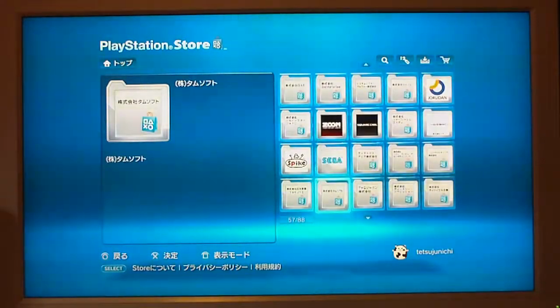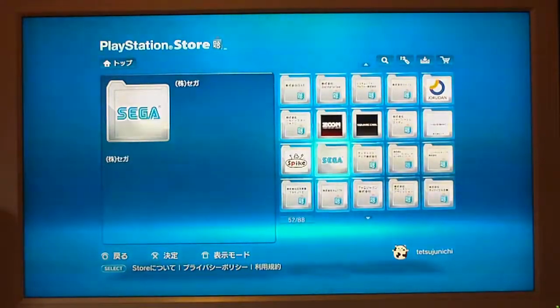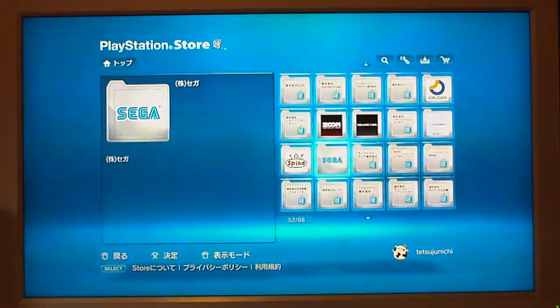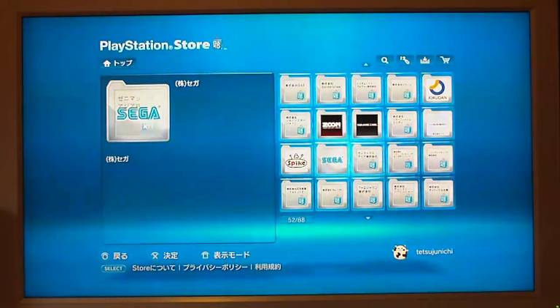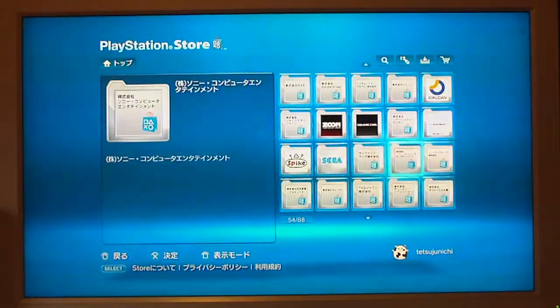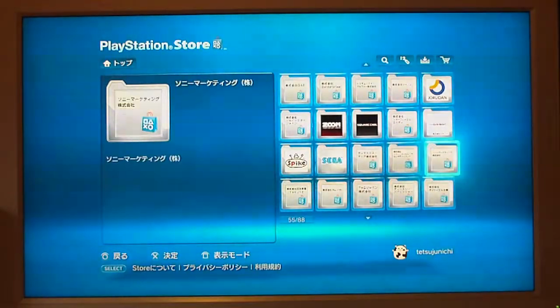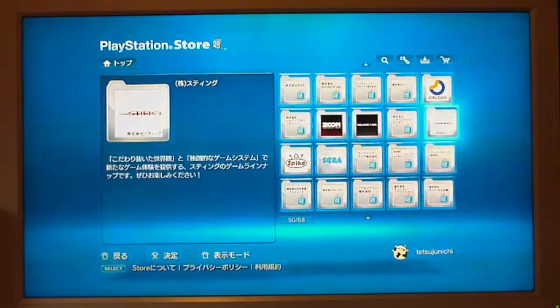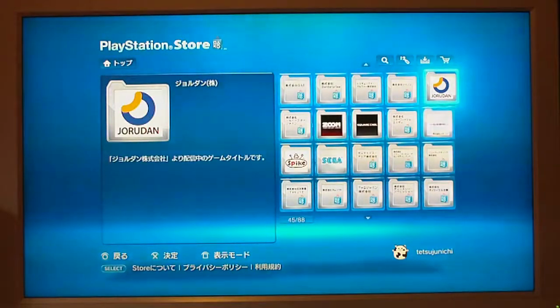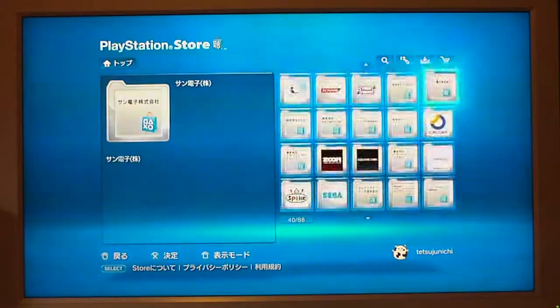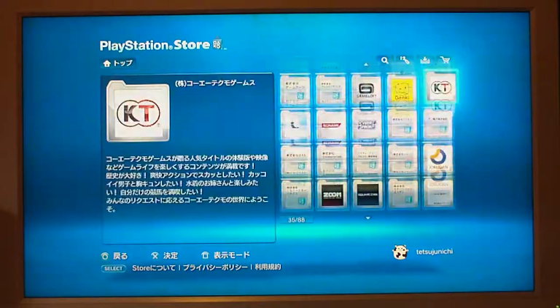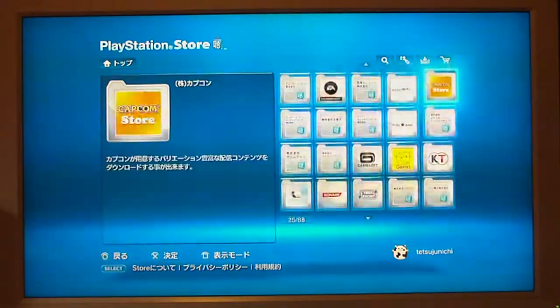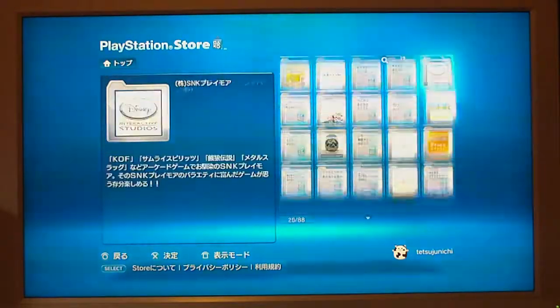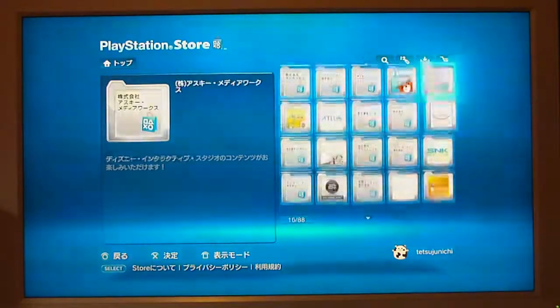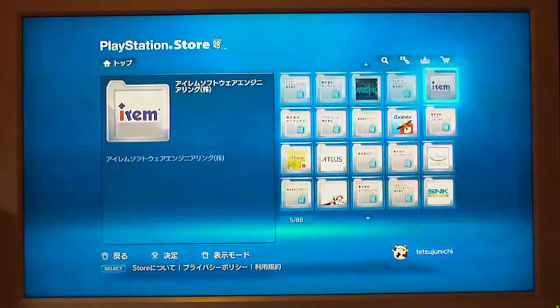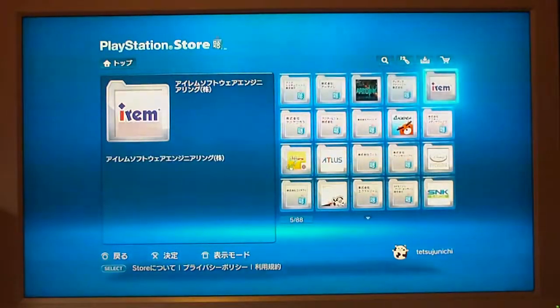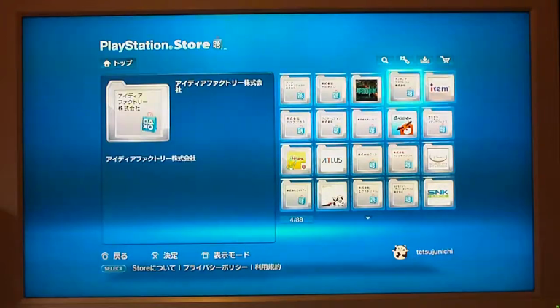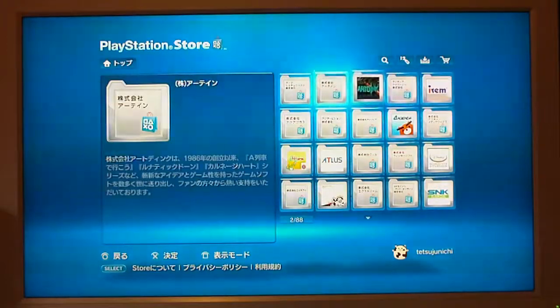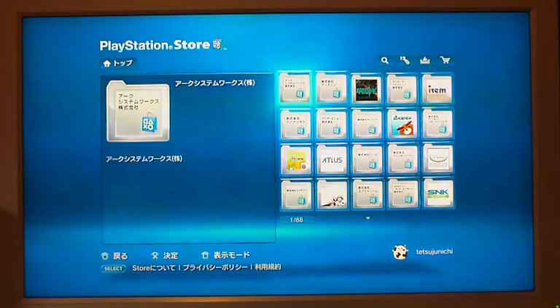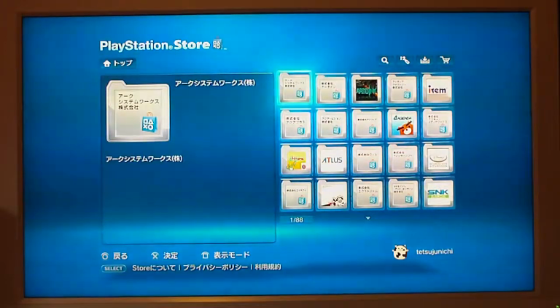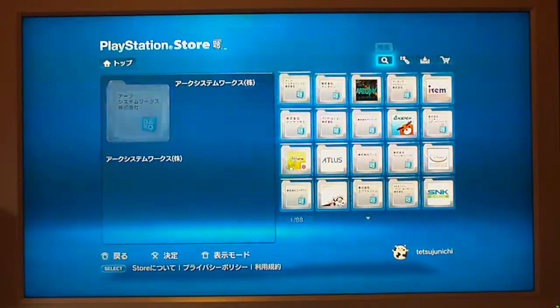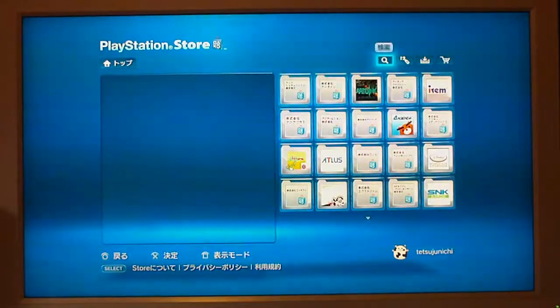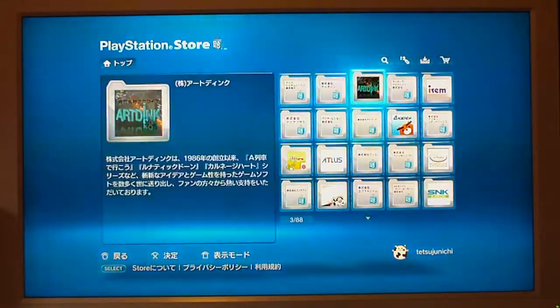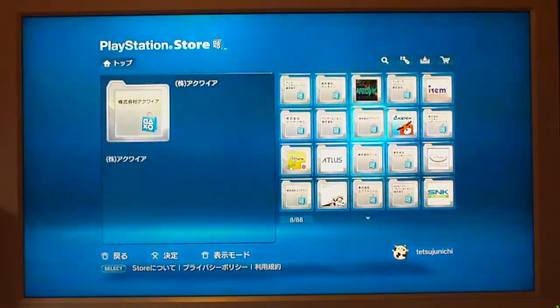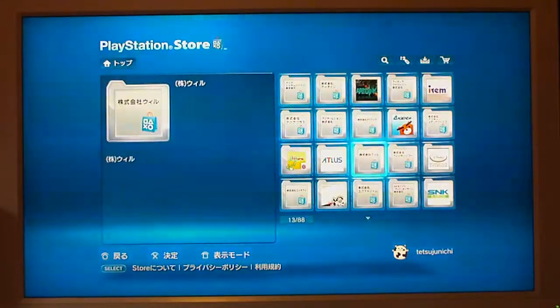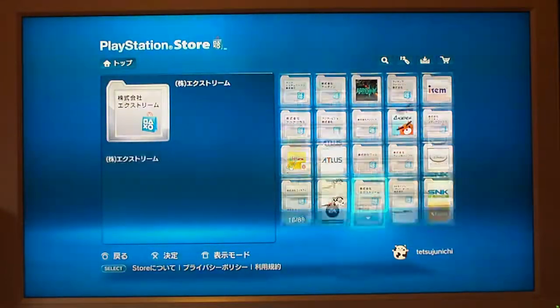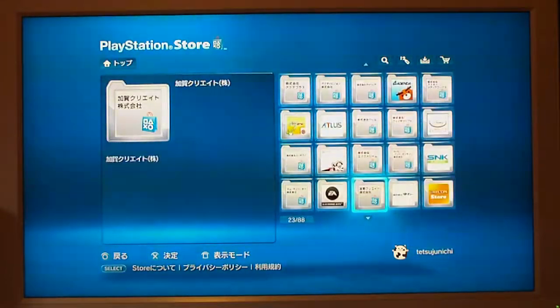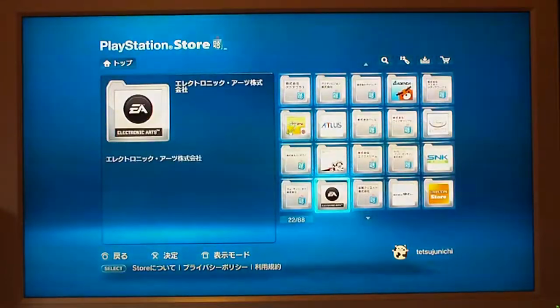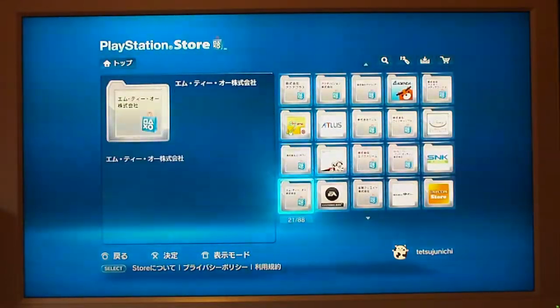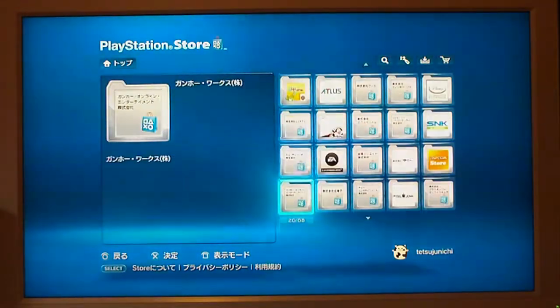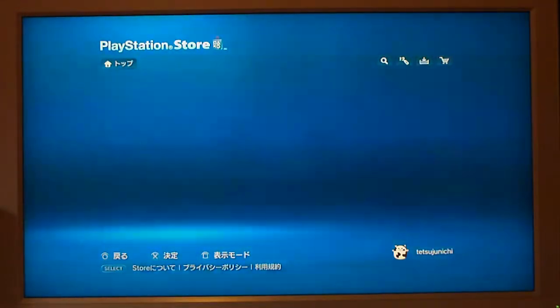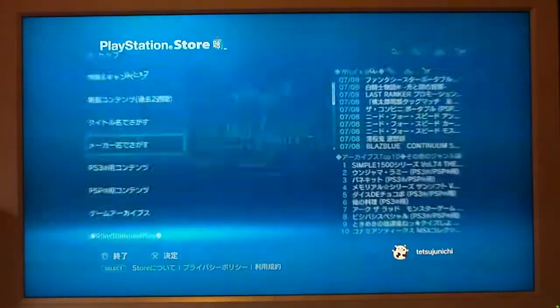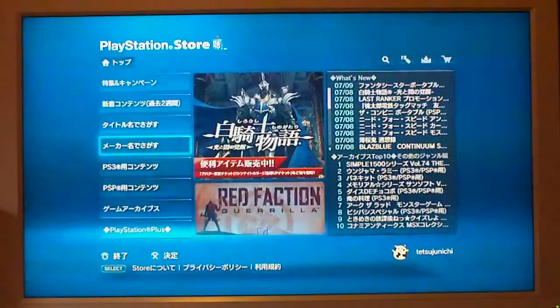So Sega — everything is there. You can look up all your favourite games by who makes them. That's a real good new addition to the store.